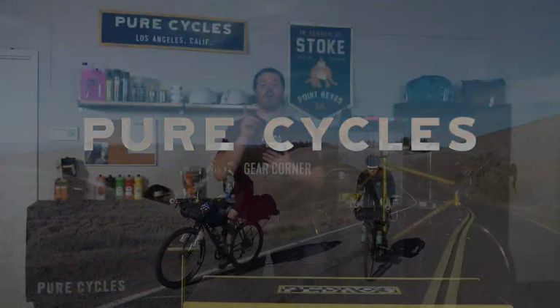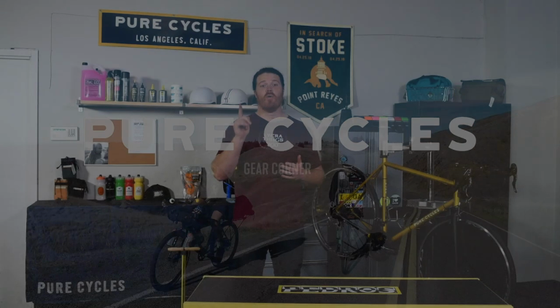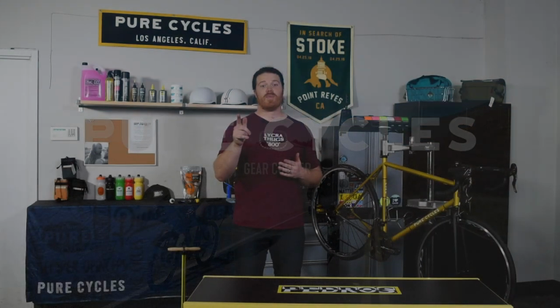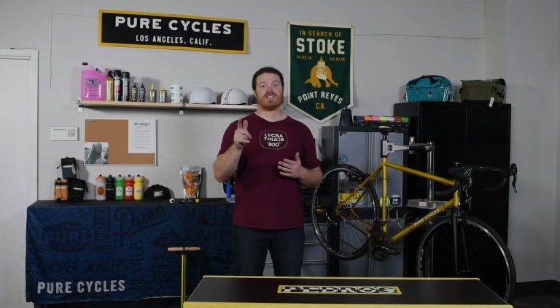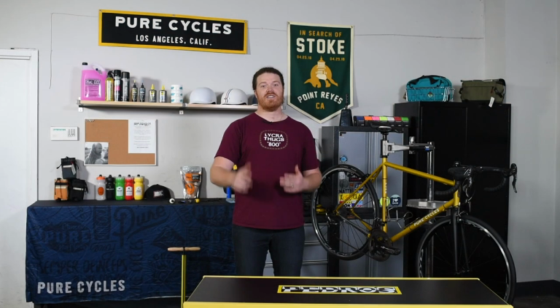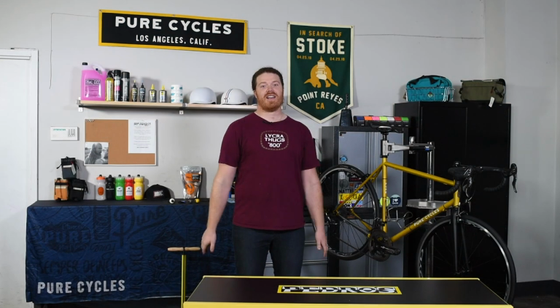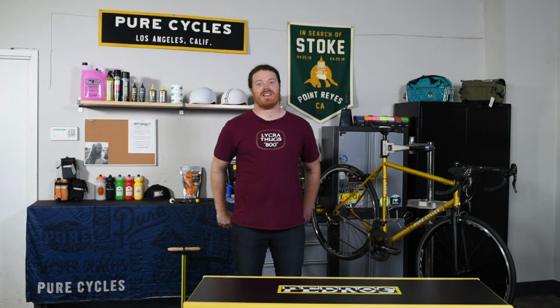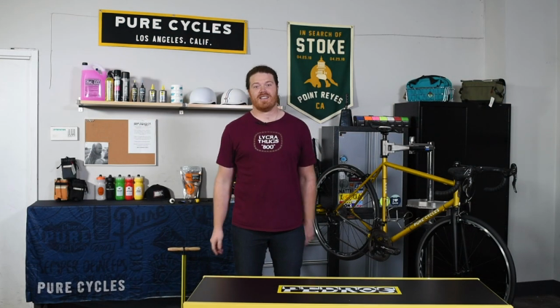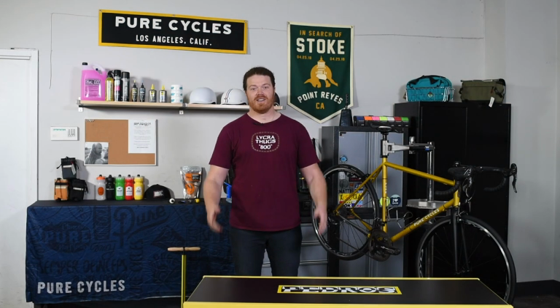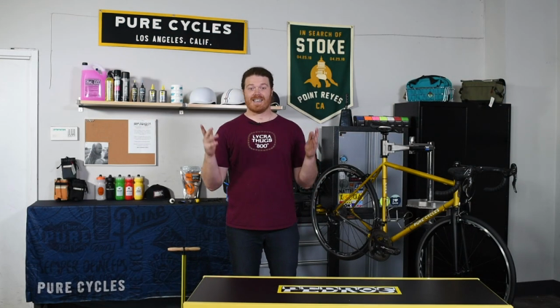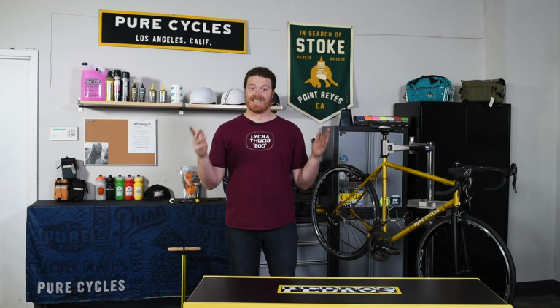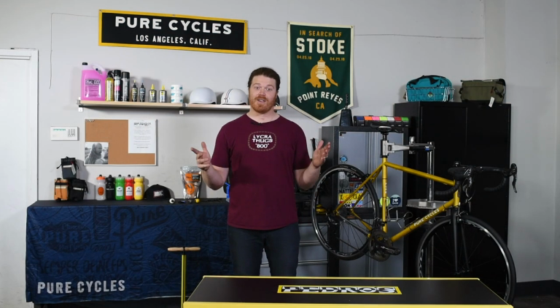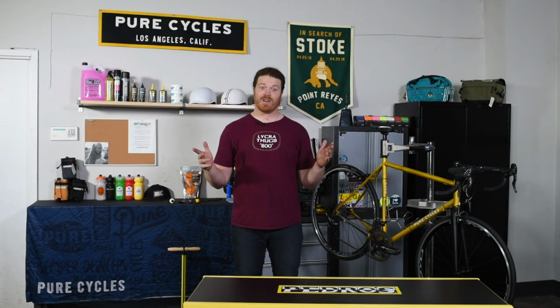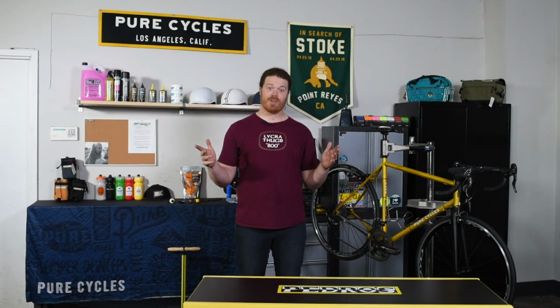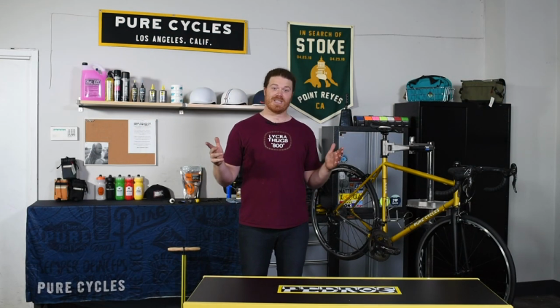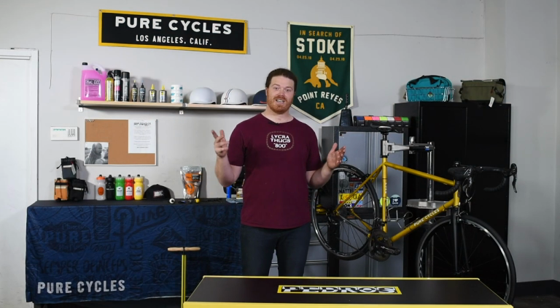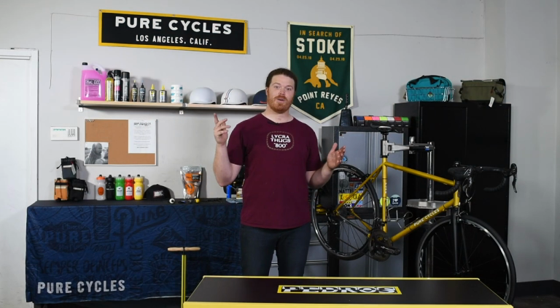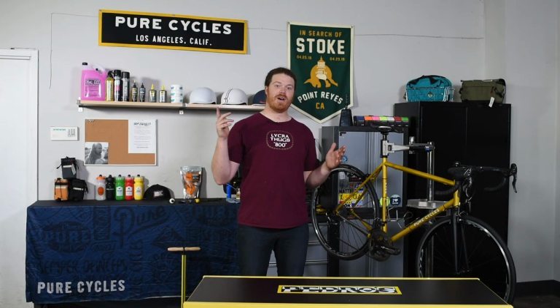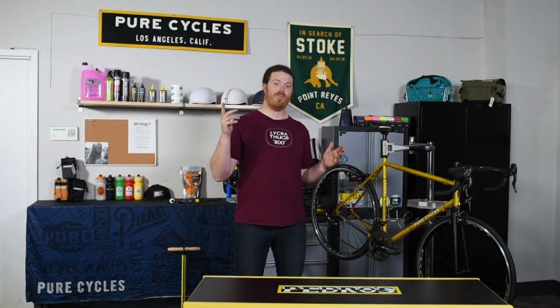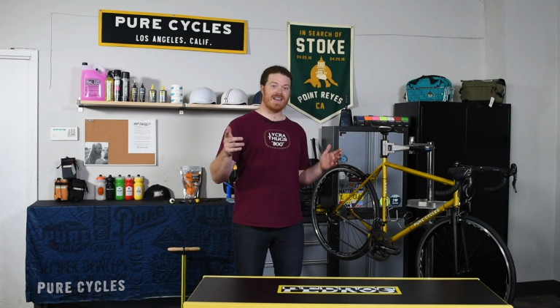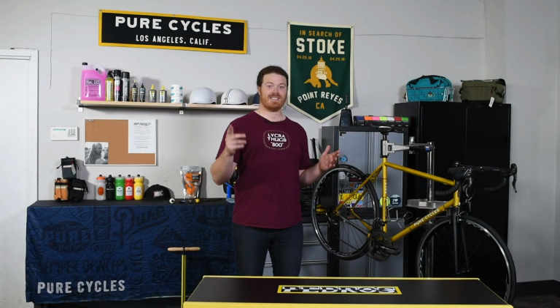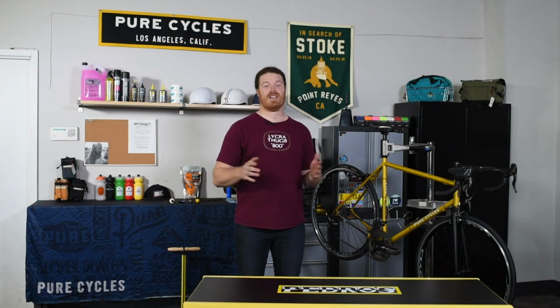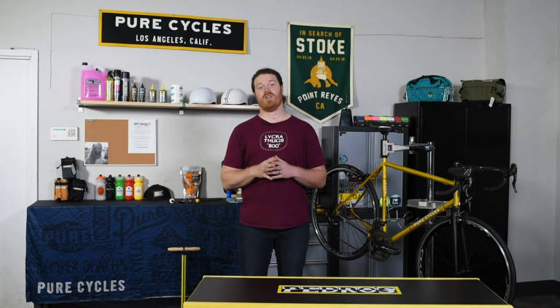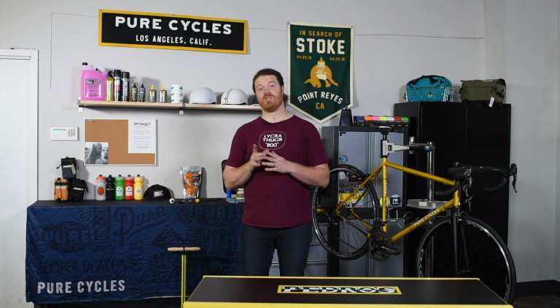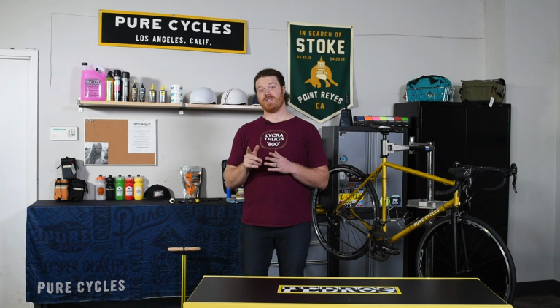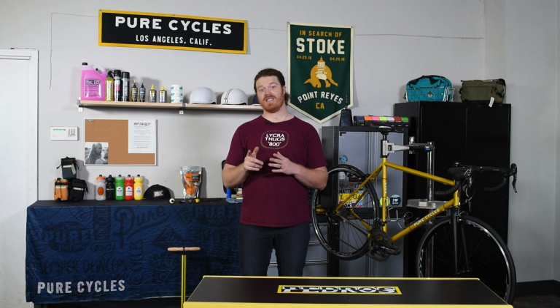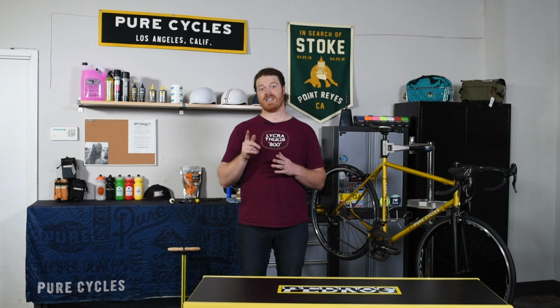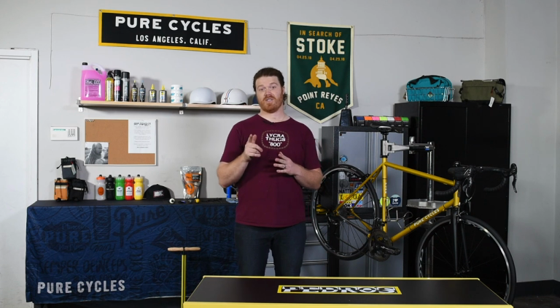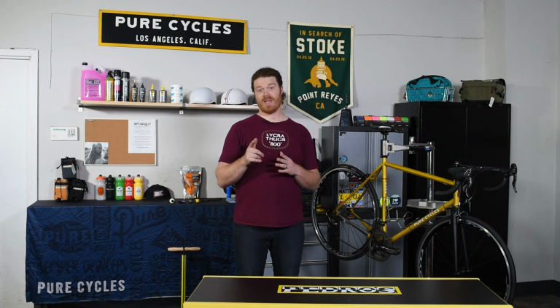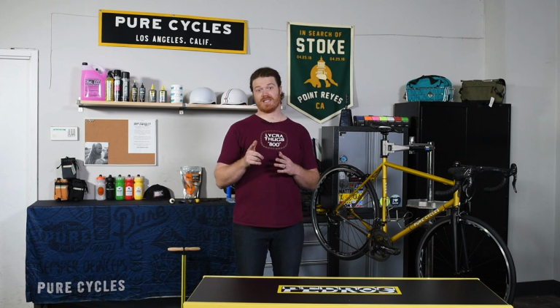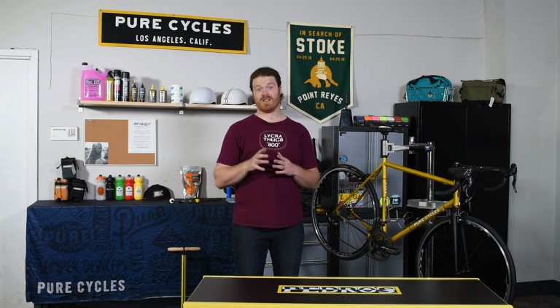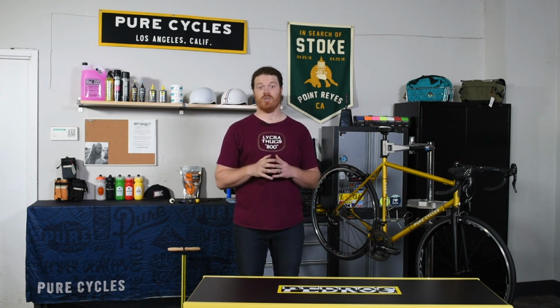What up Bicycle Internet? Anthony here and today we are going to be talking about maintenance and what you need to cover the basics at home.